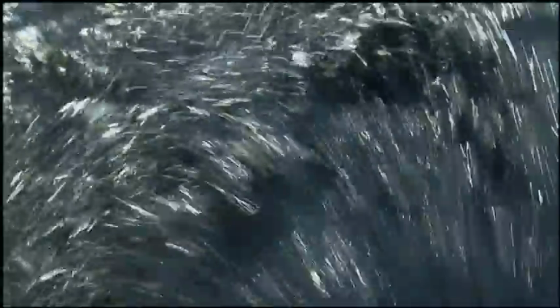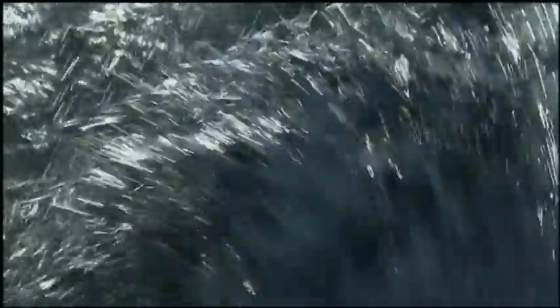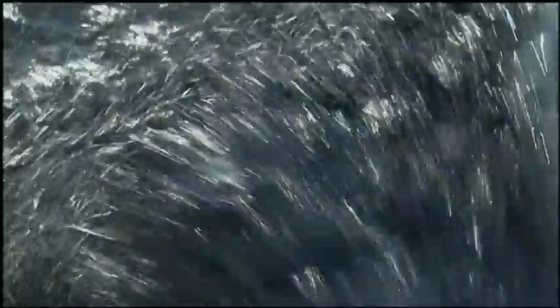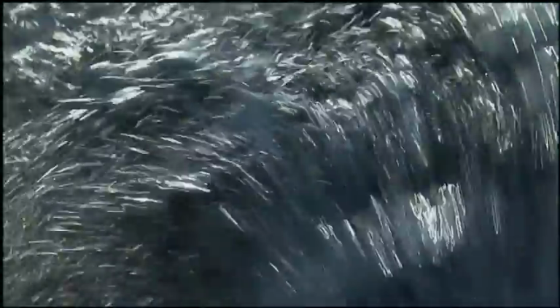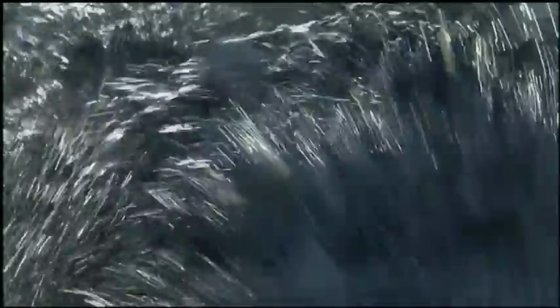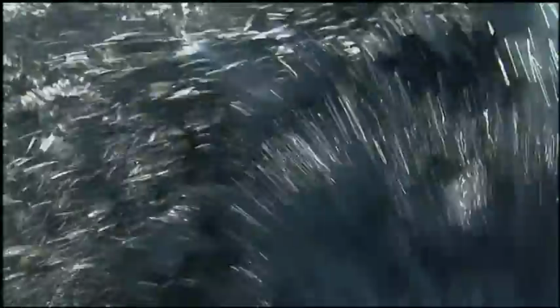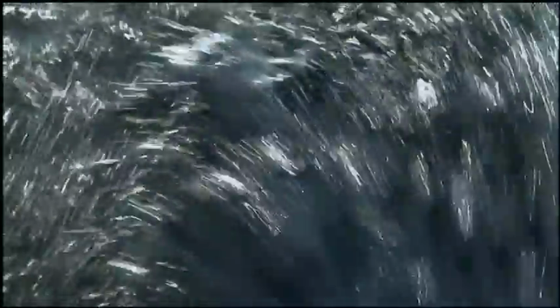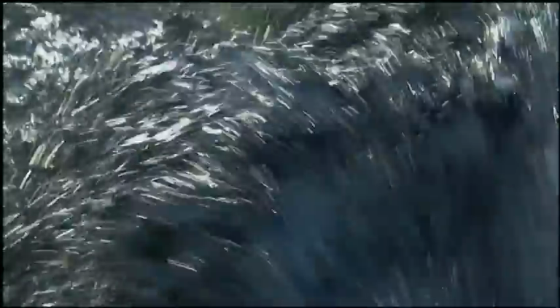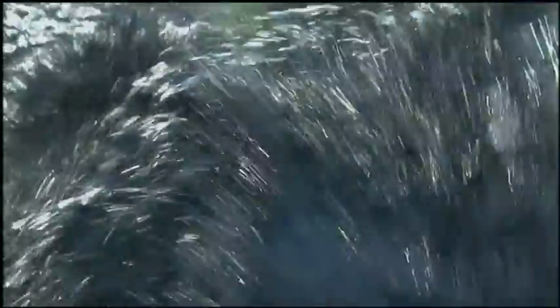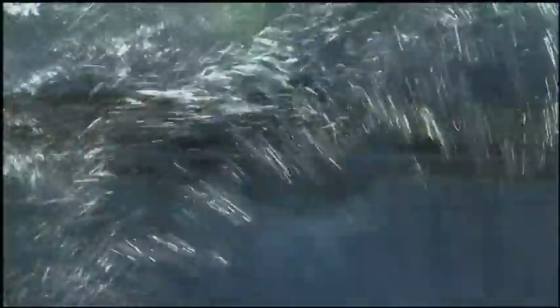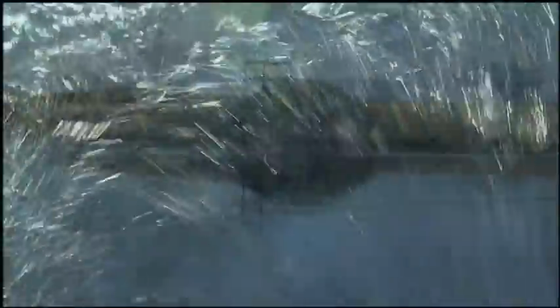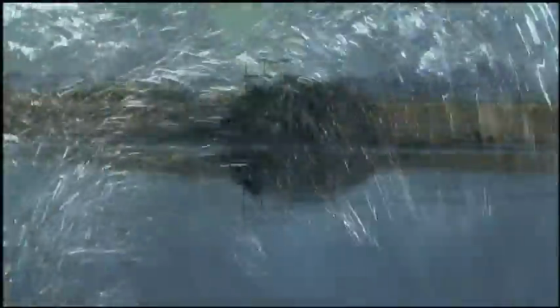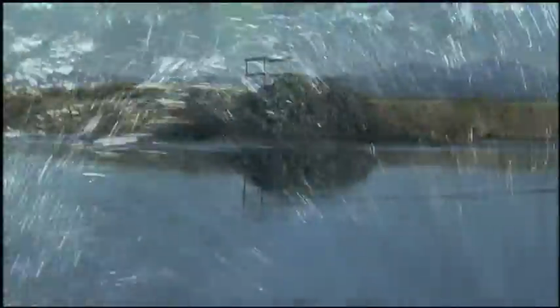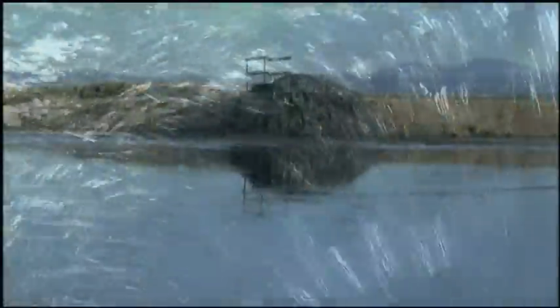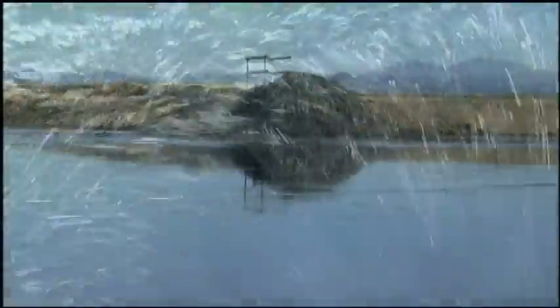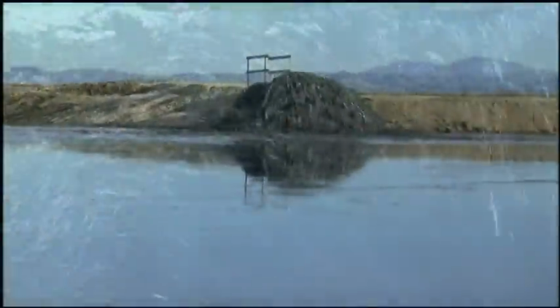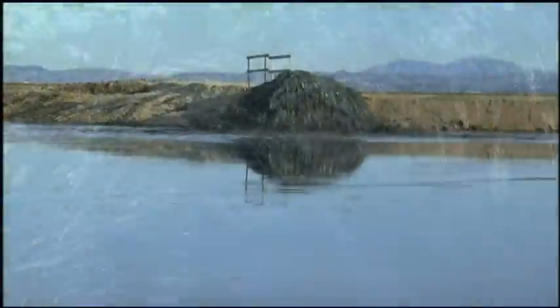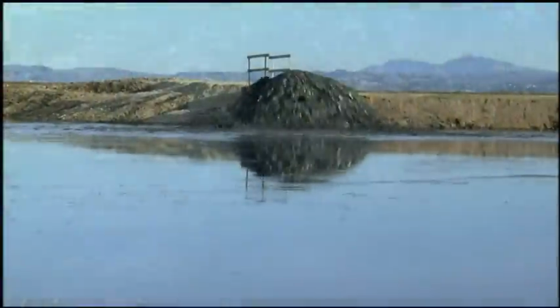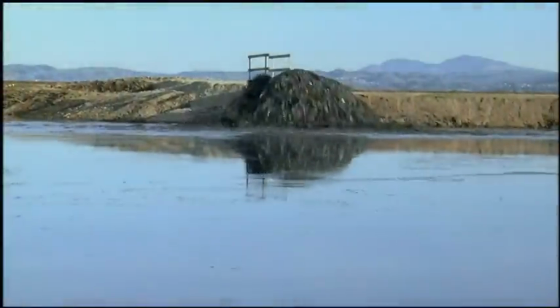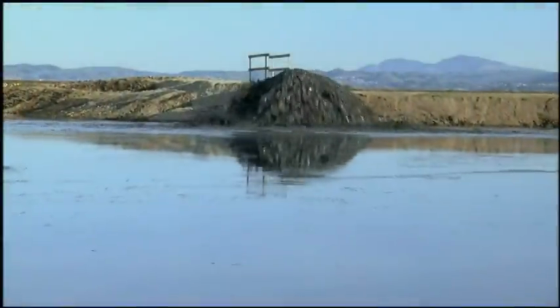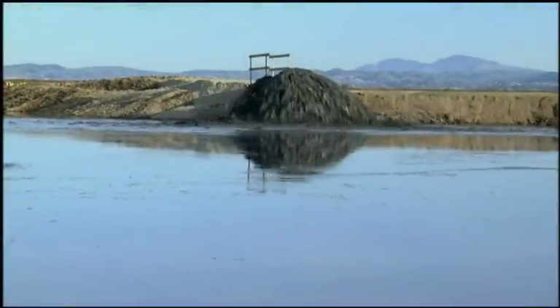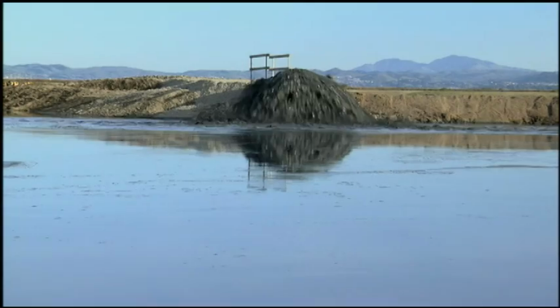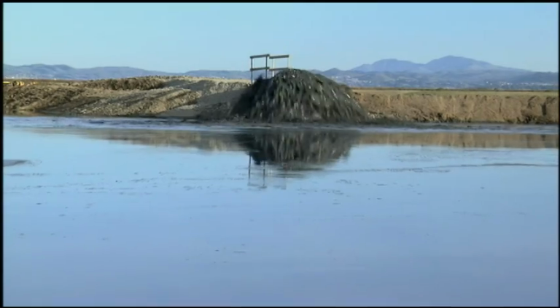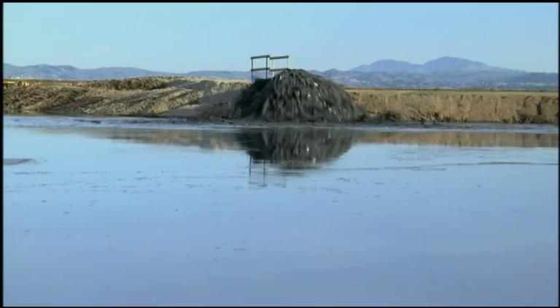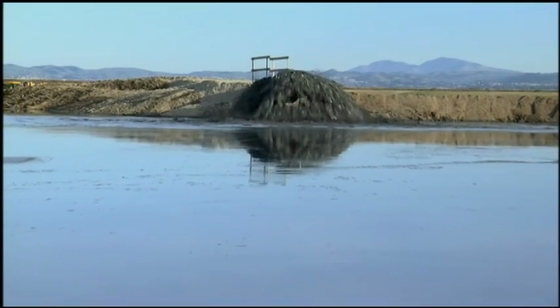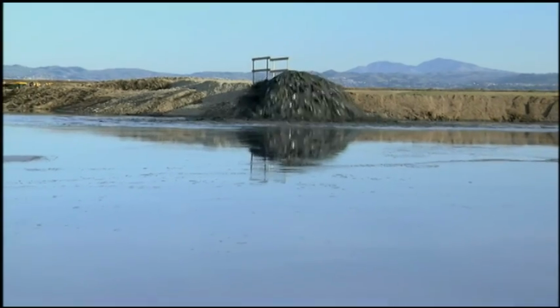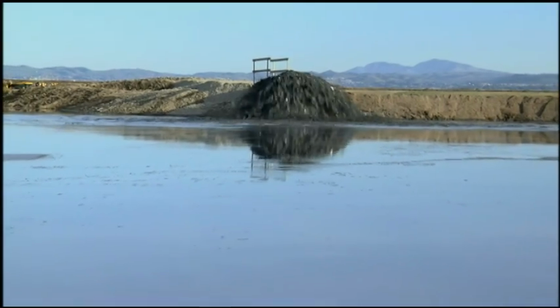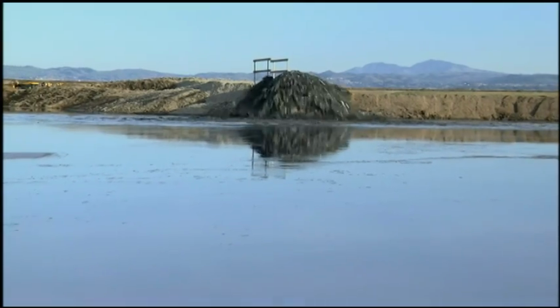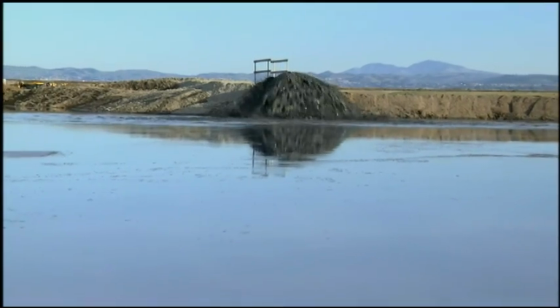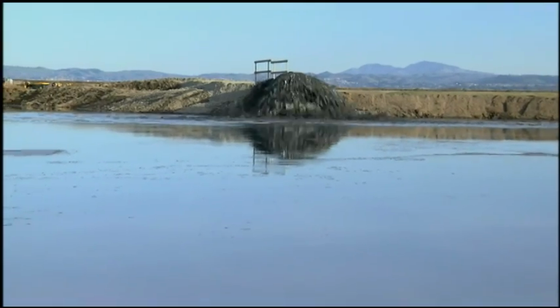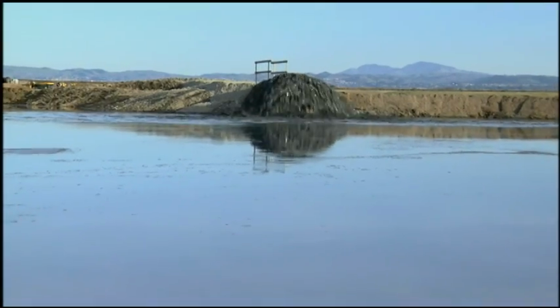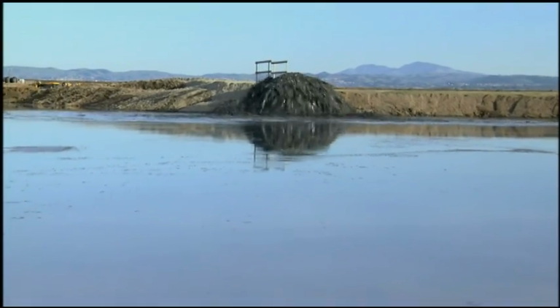We're basically taking it from one place, putting it in another, restoring the marshes that were there and improving water quality in the bay at the same time.